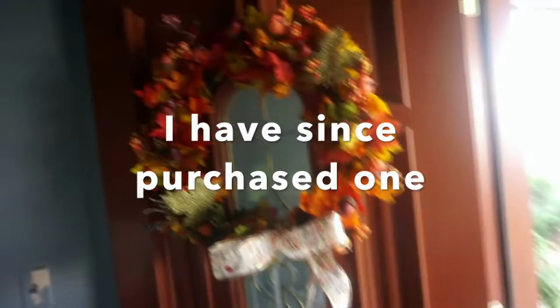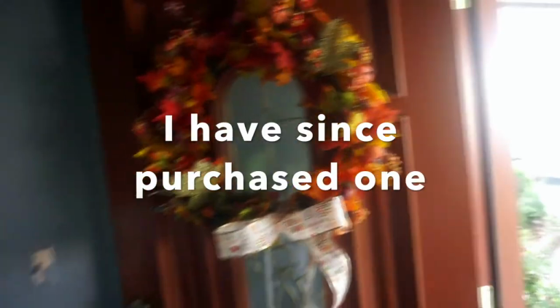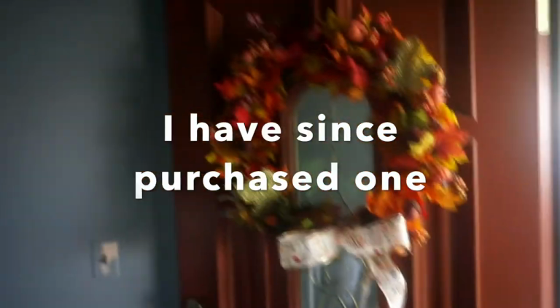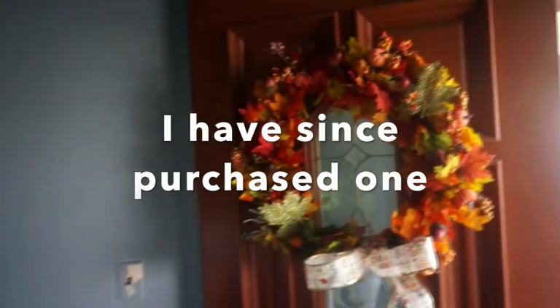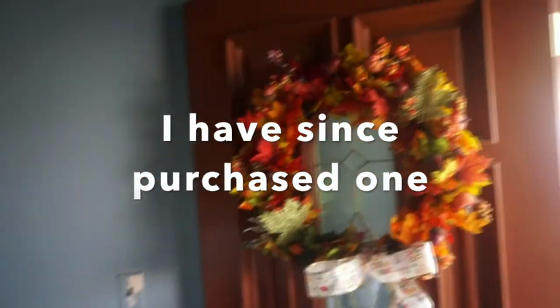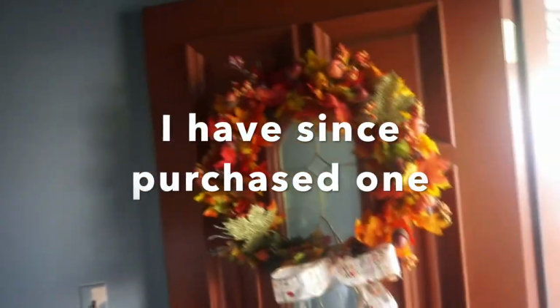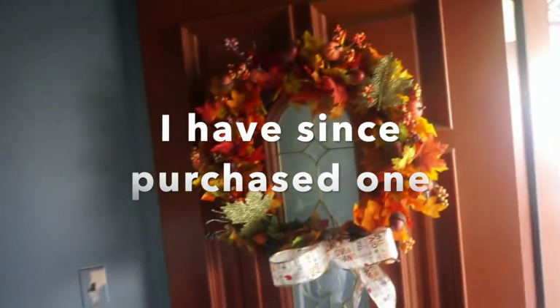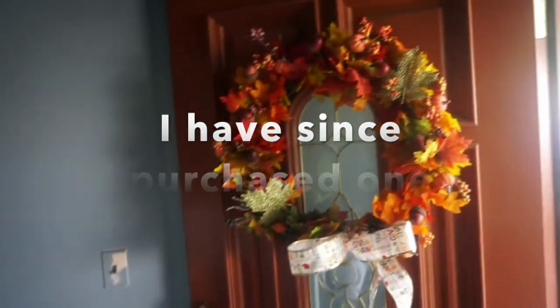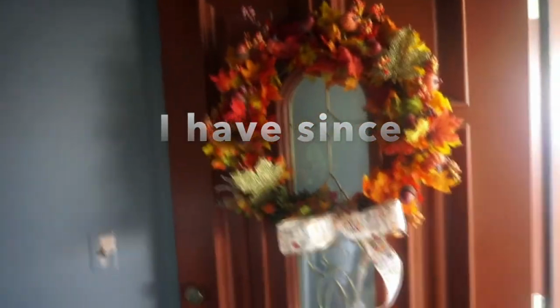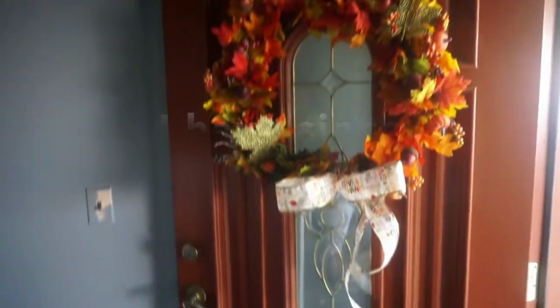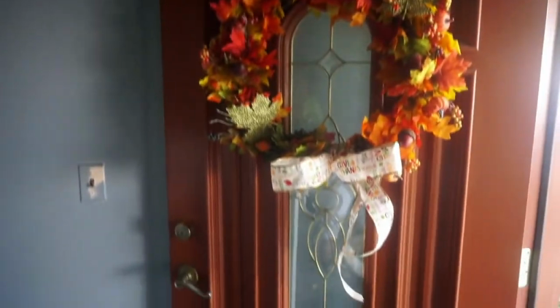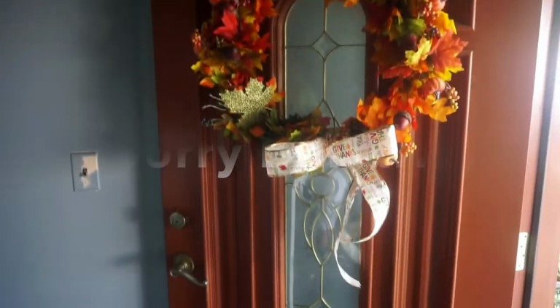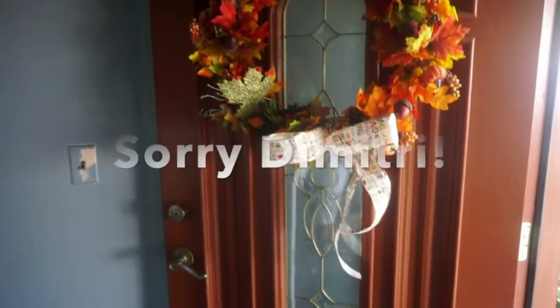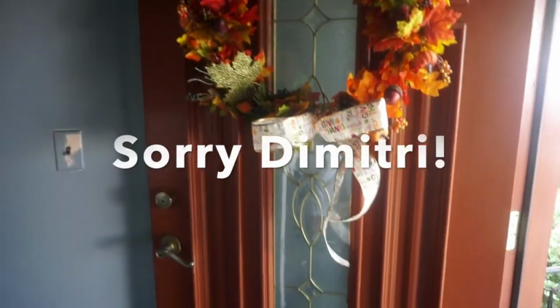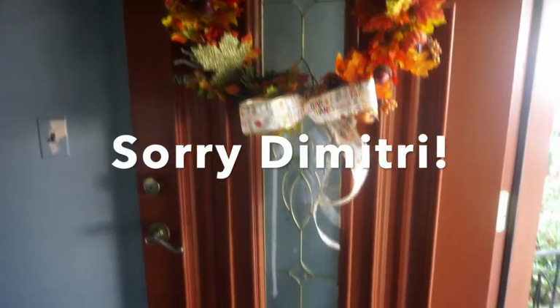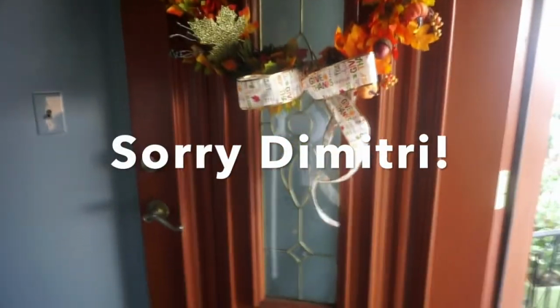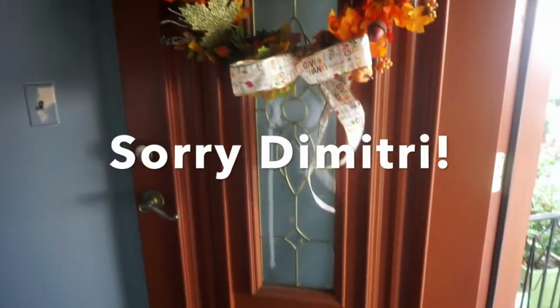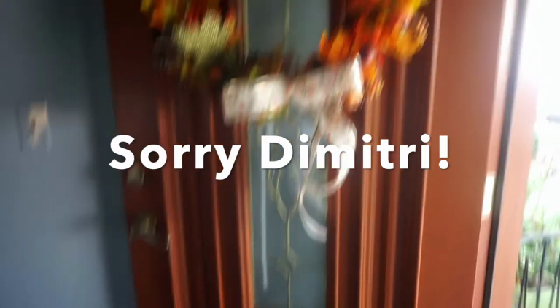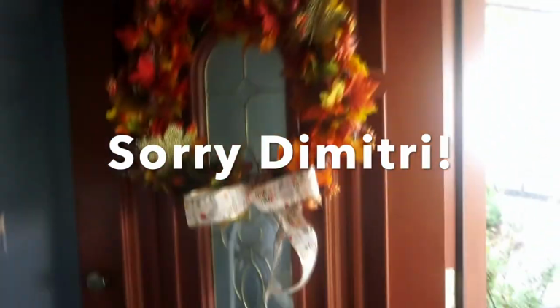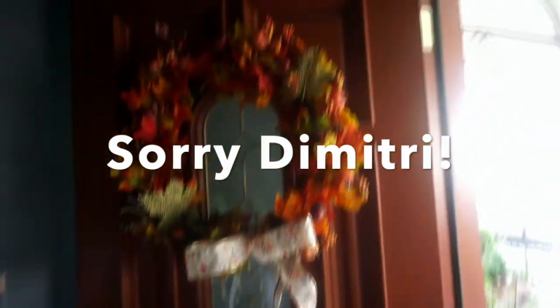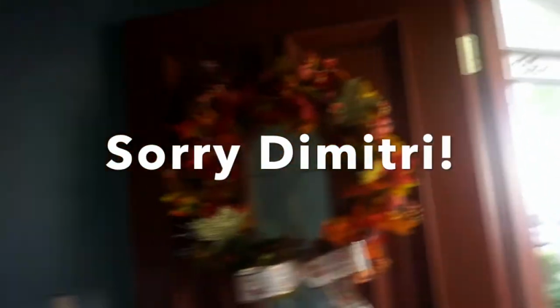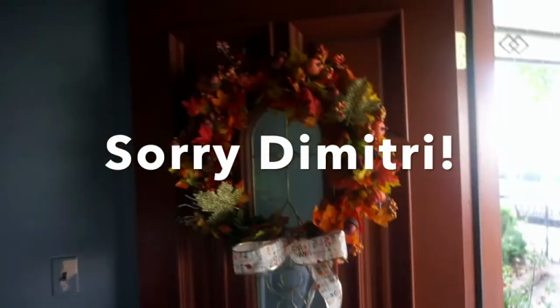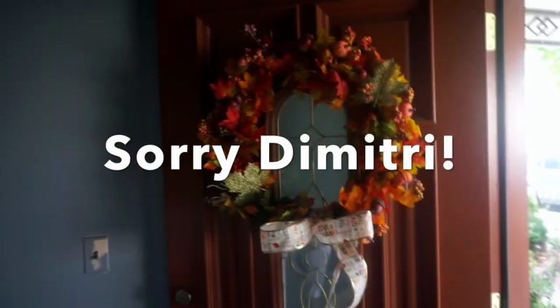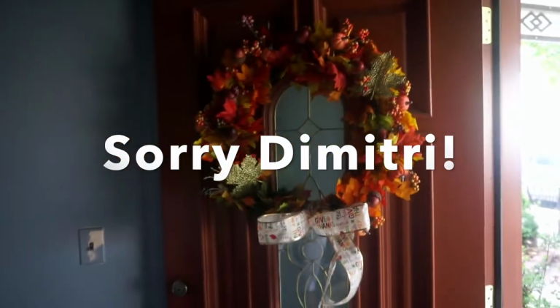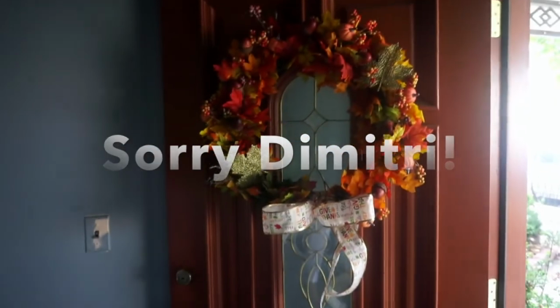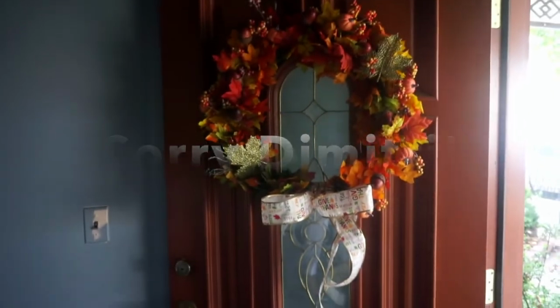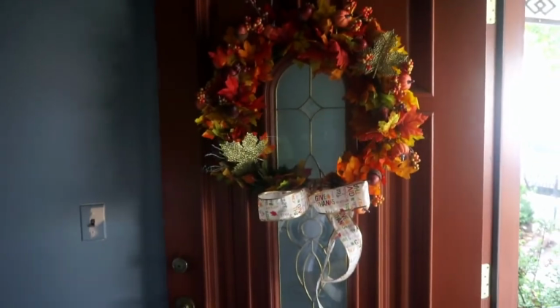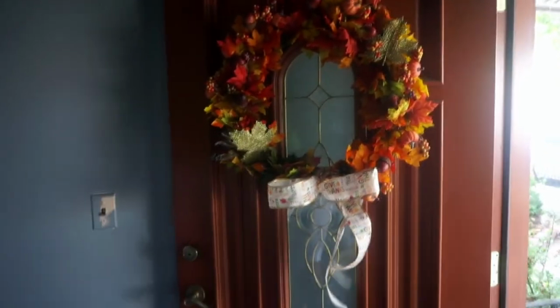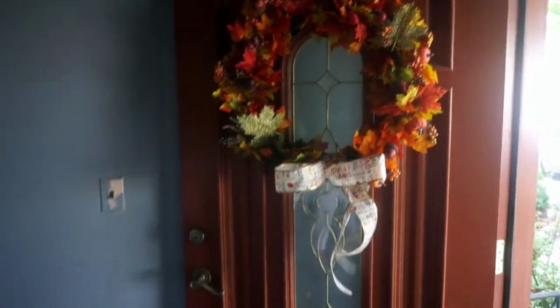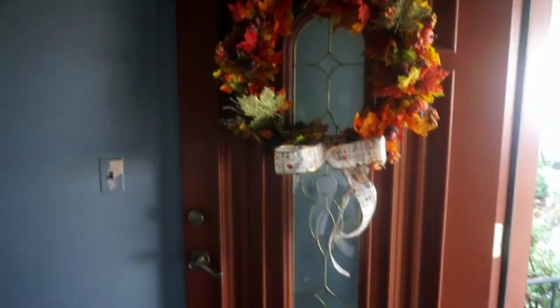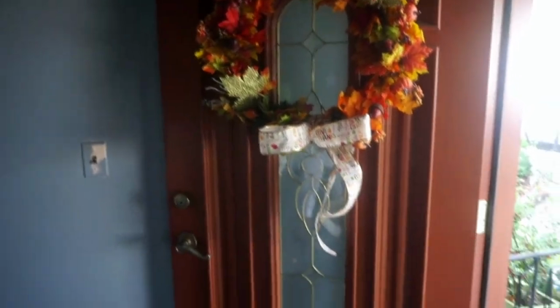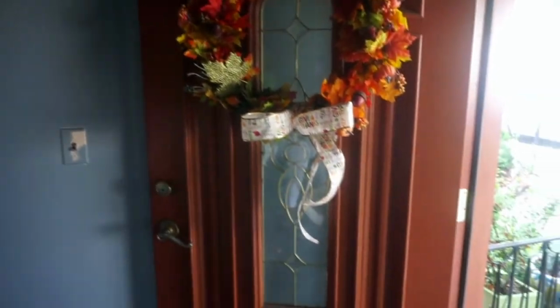All right you guys, it is up and it looks great. I'm loving my little wreath.